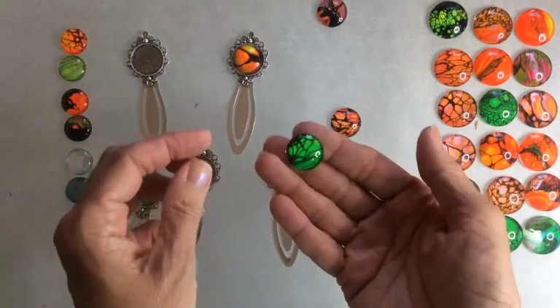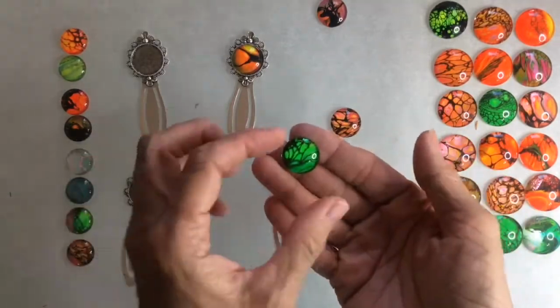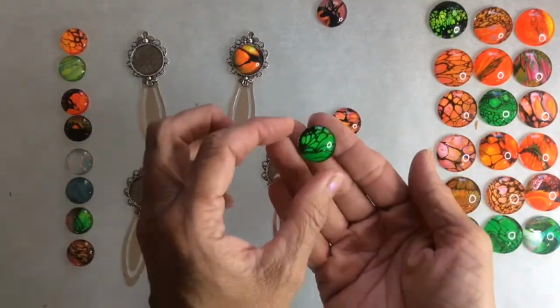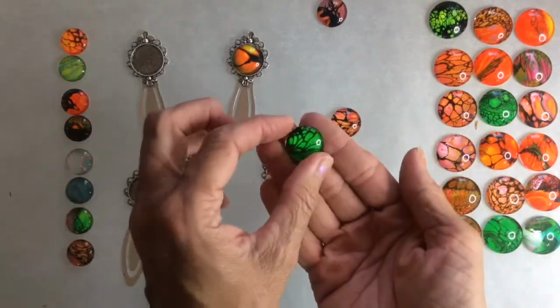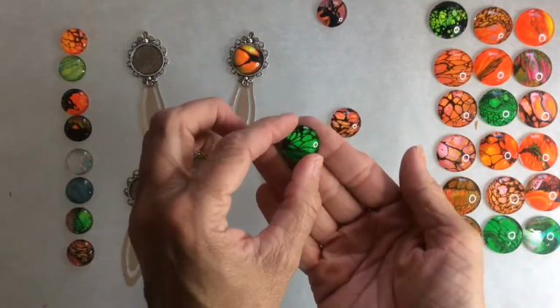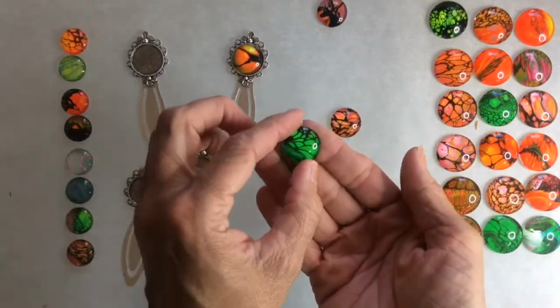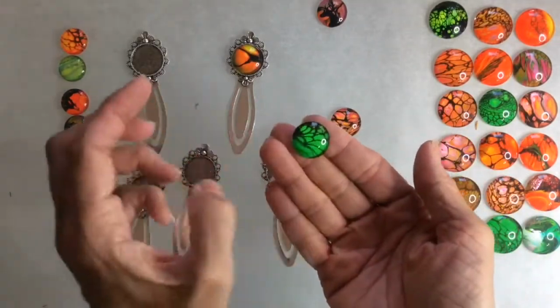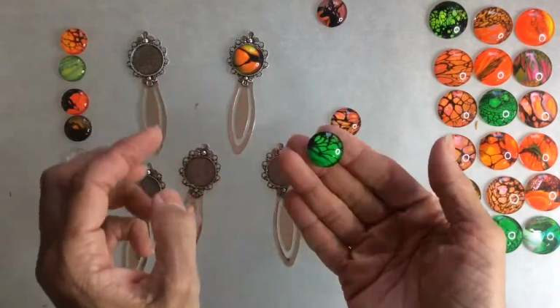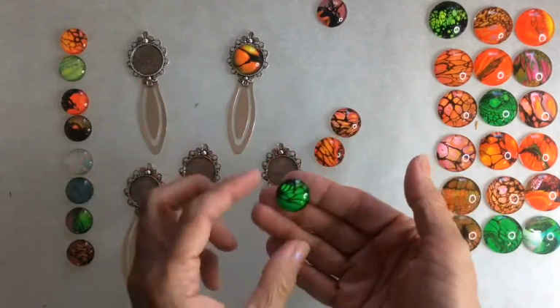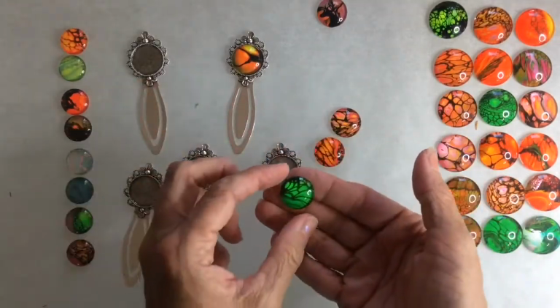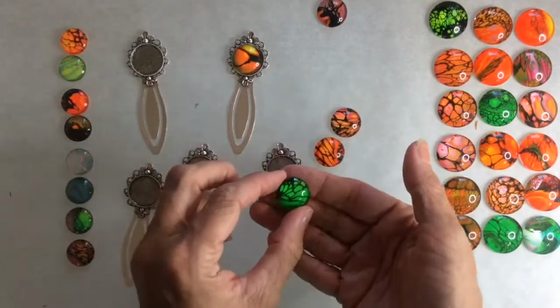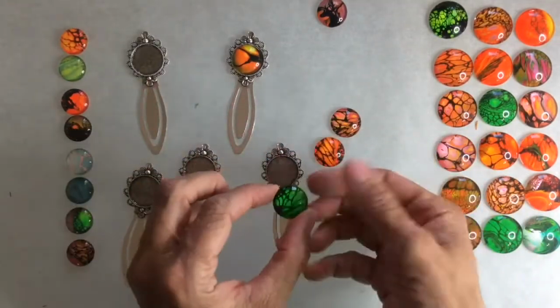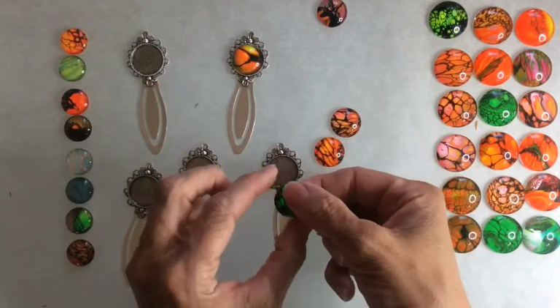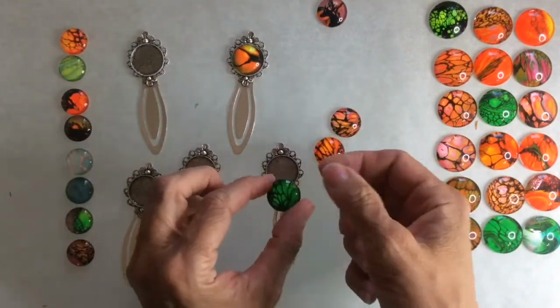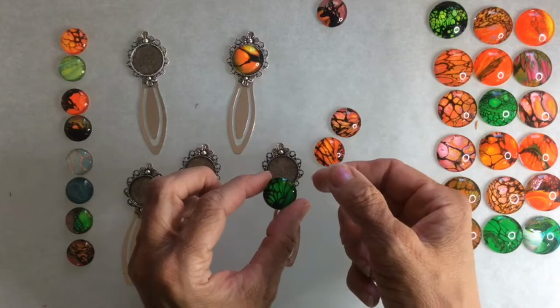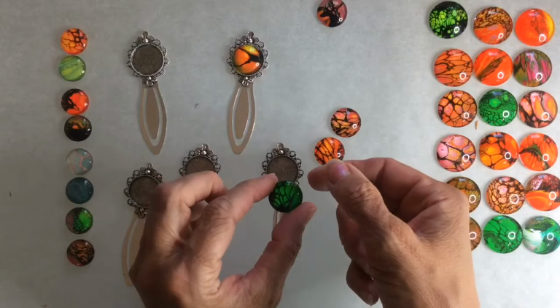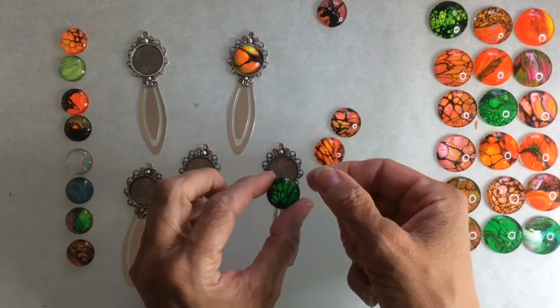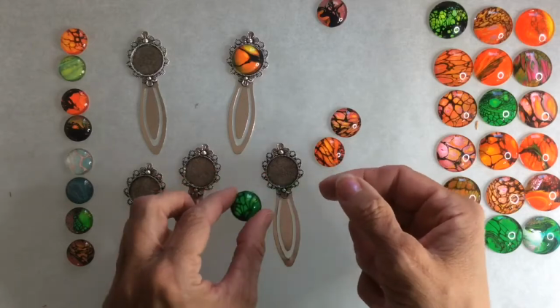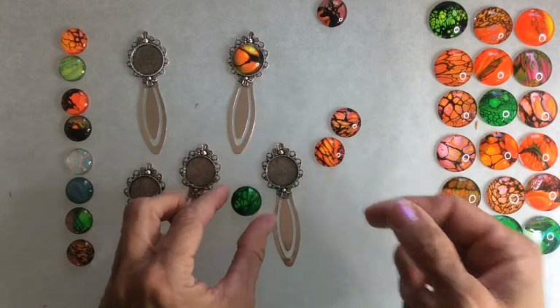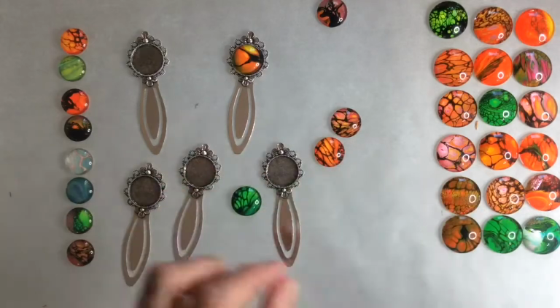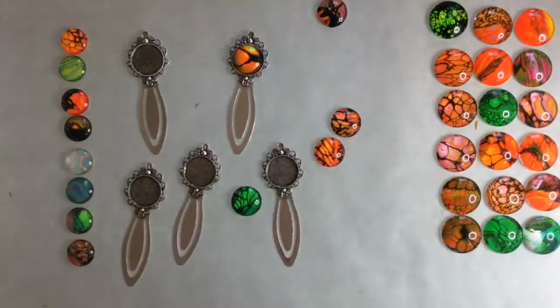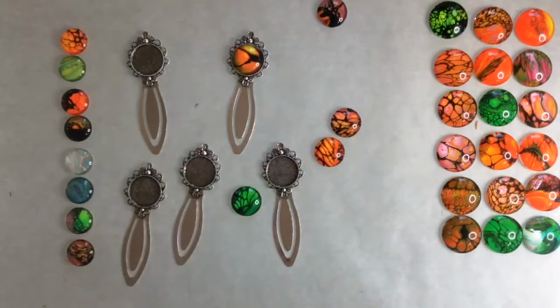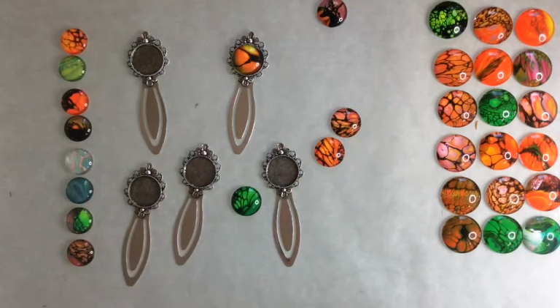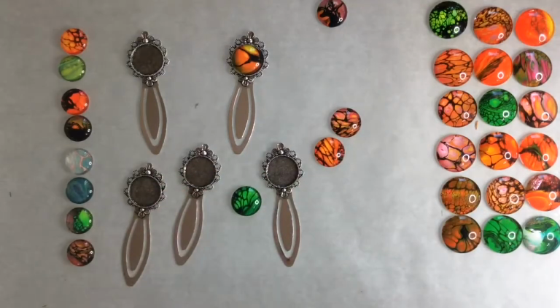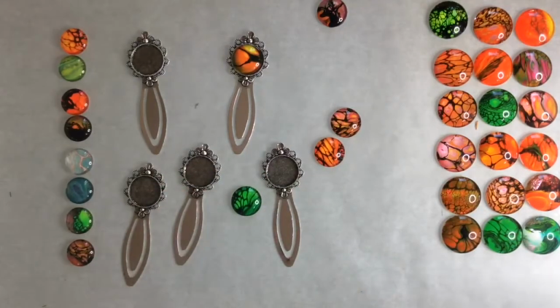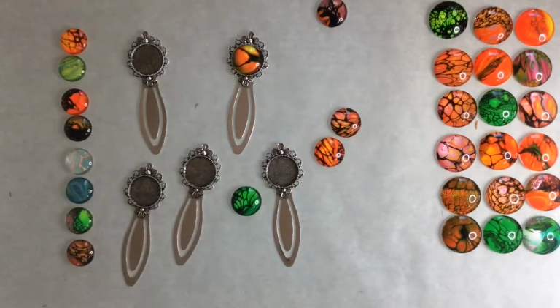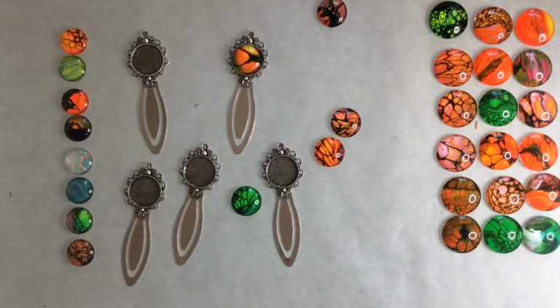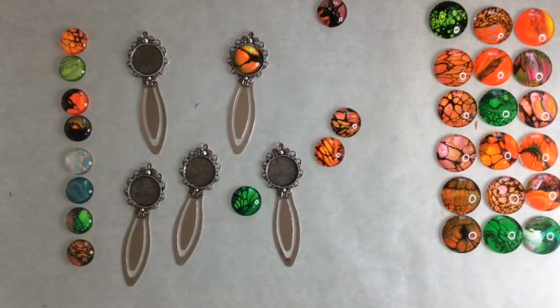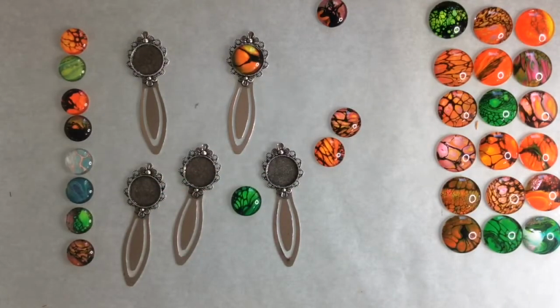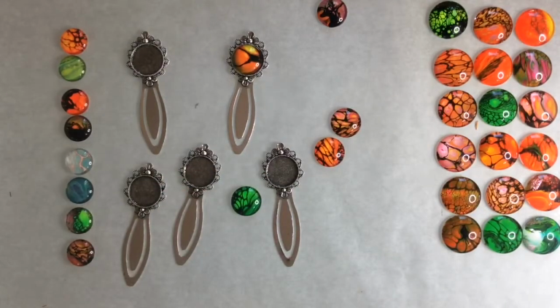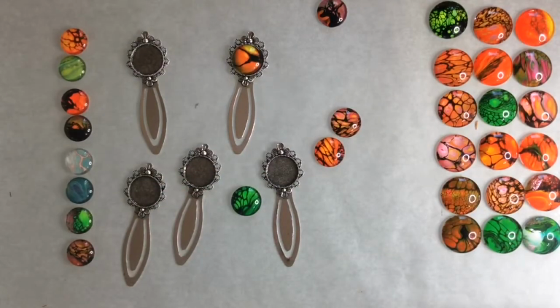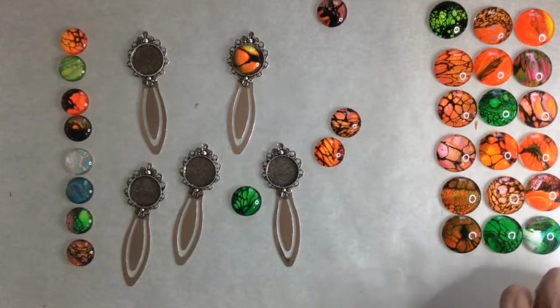It's just as simple as repeating this process over and over for the bookmarks and the rest of the jewelry.